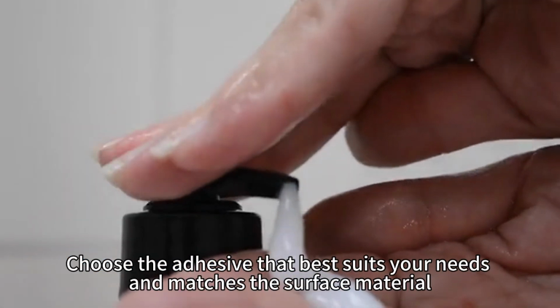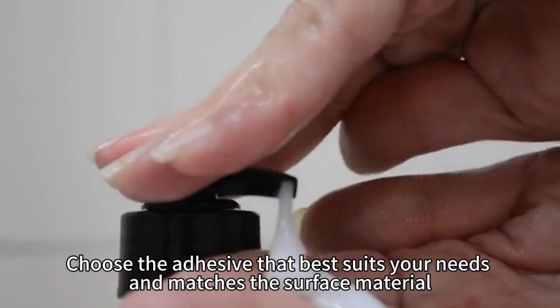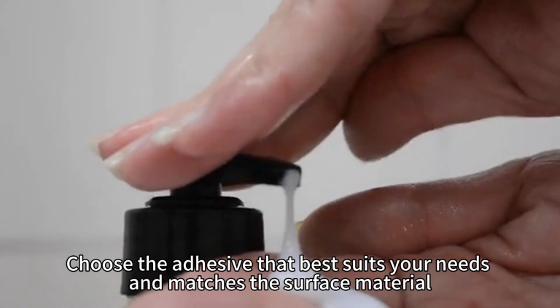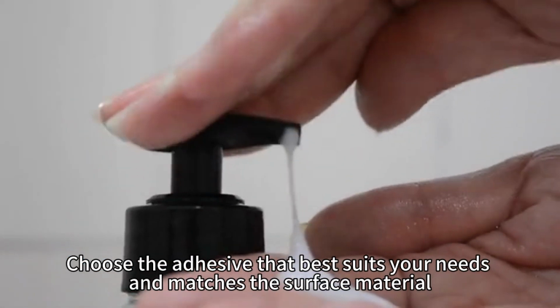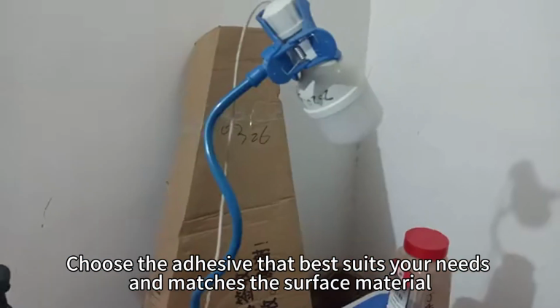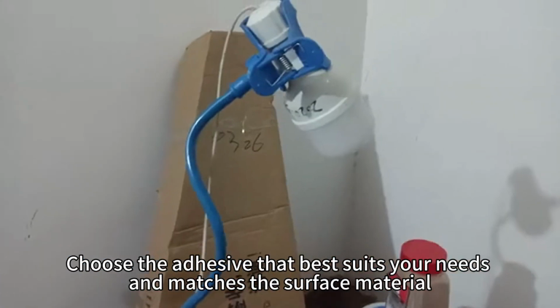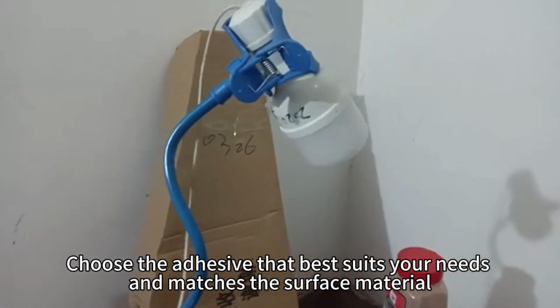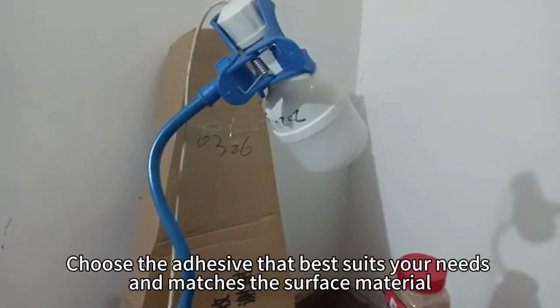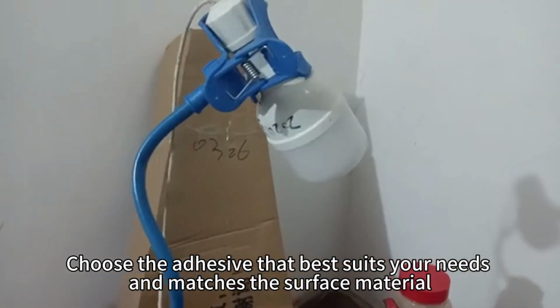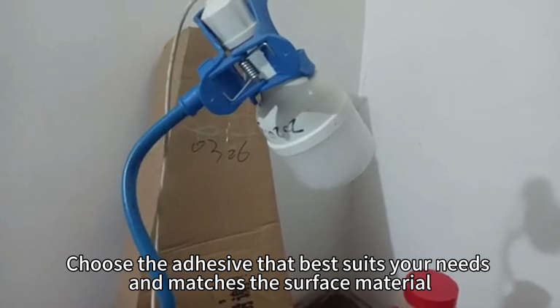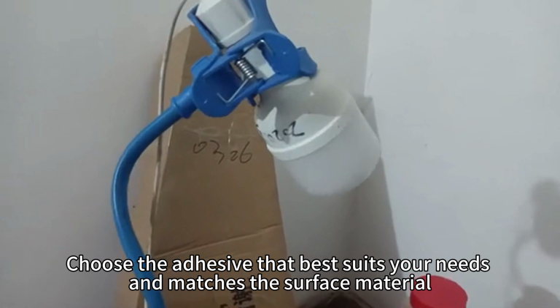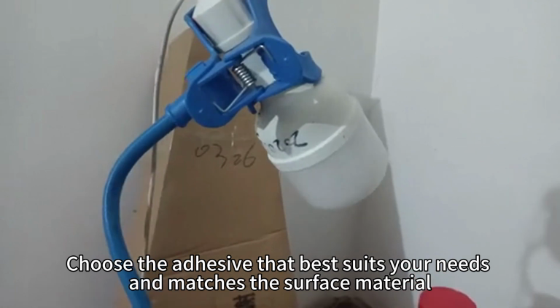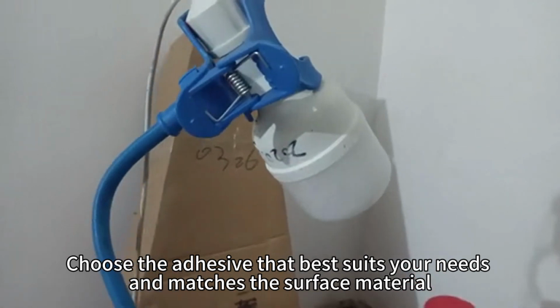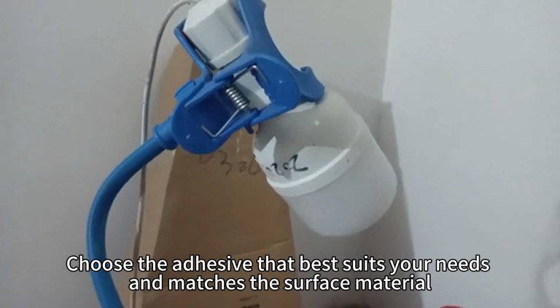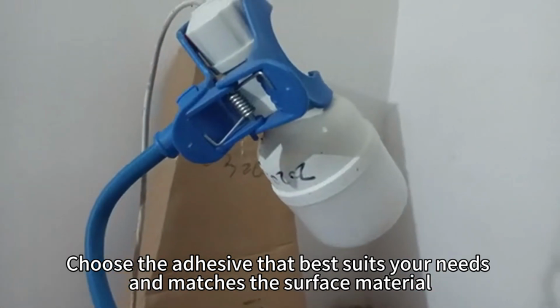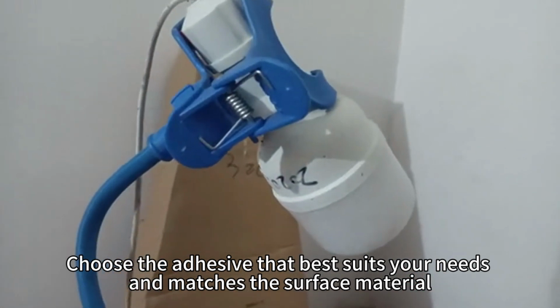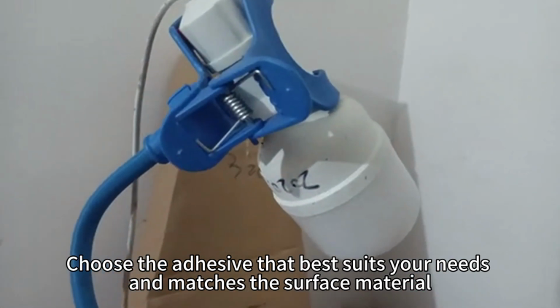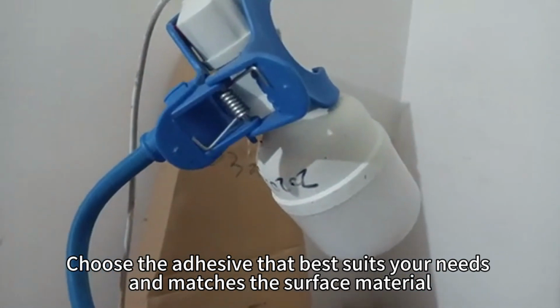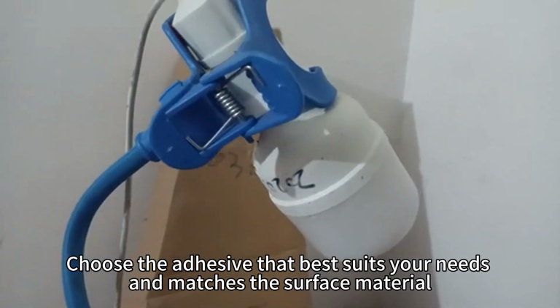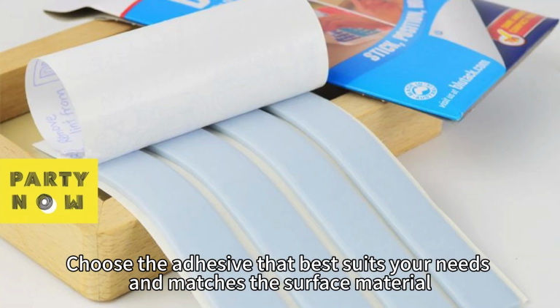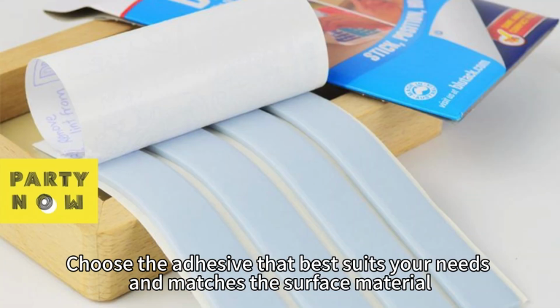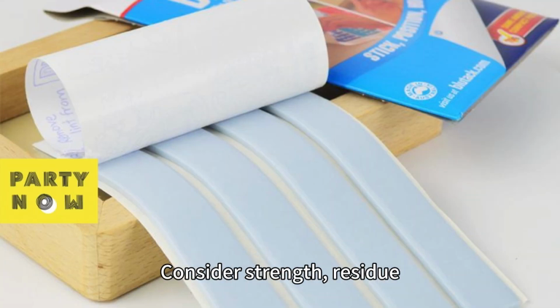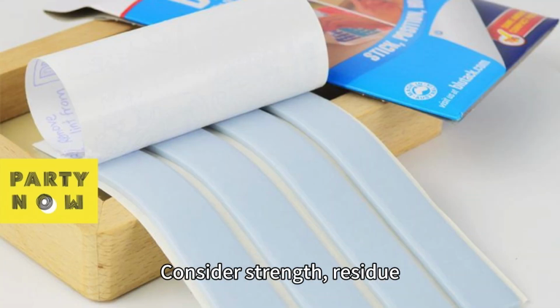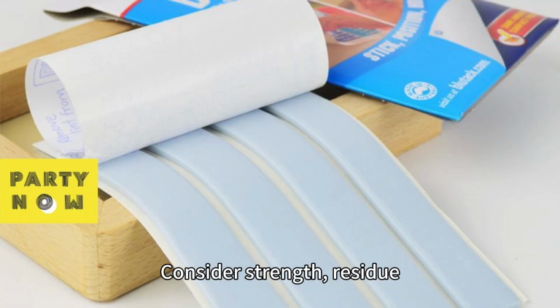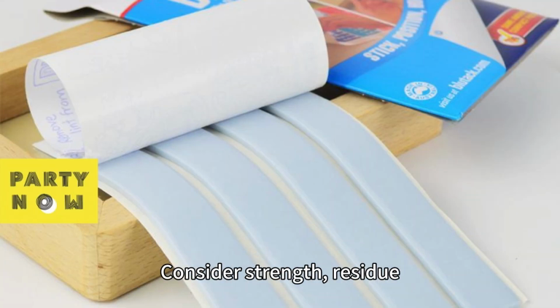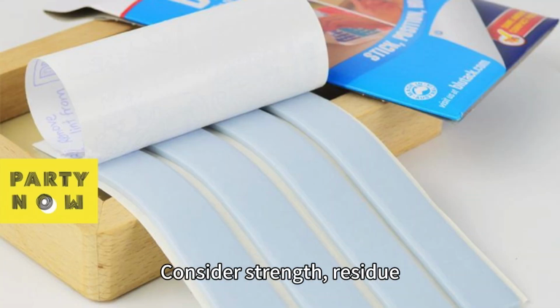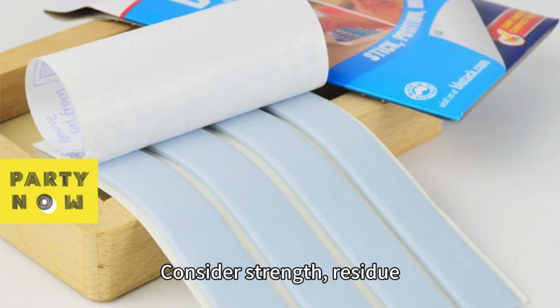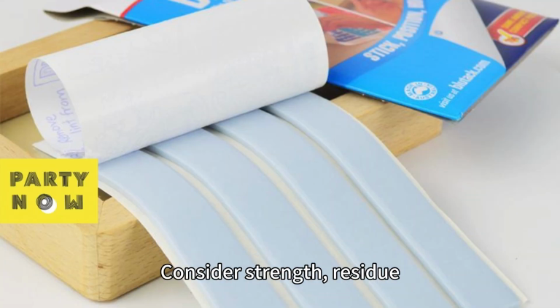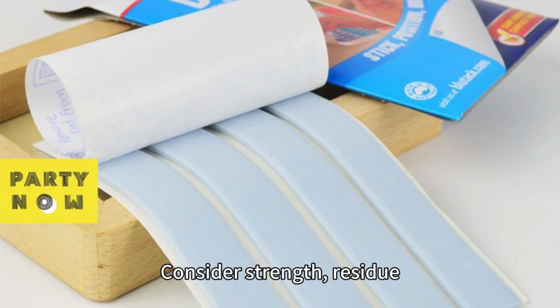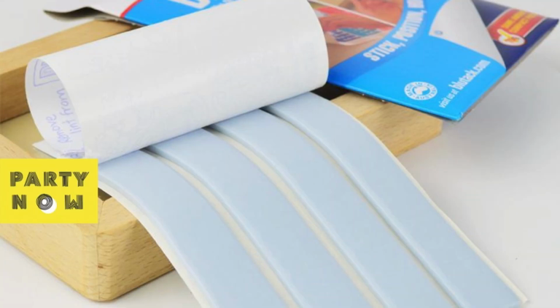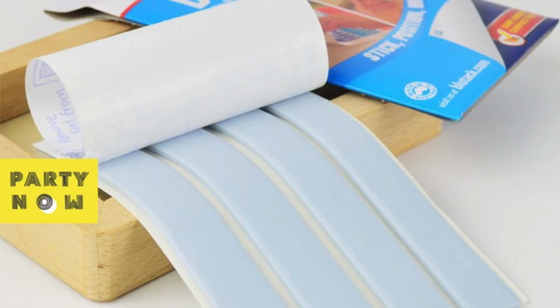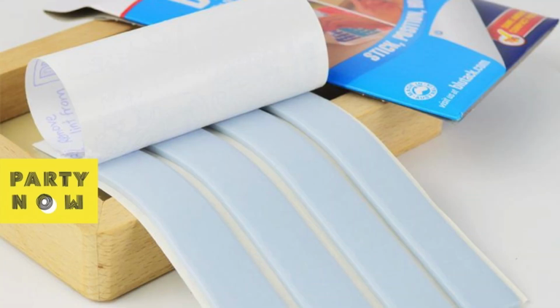Choose the adhesive that best suits your needs and matches the surface material. Consider strength, residue, and intended use when deciding between White Tack and Blue Tack.